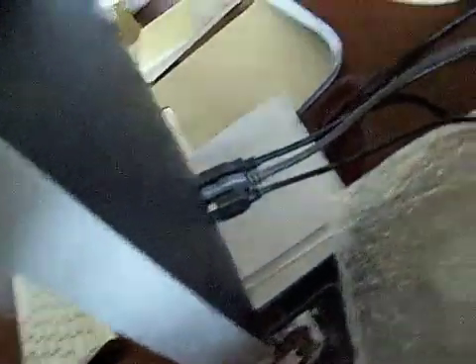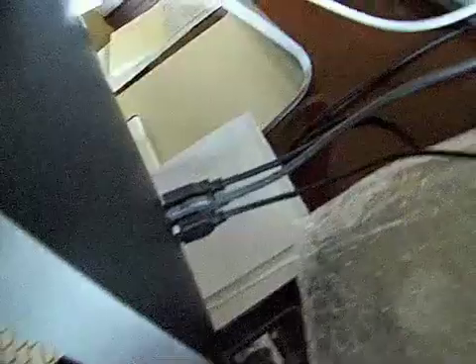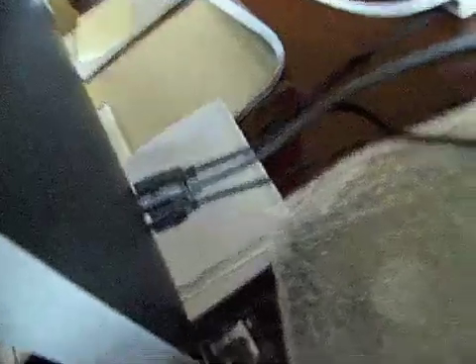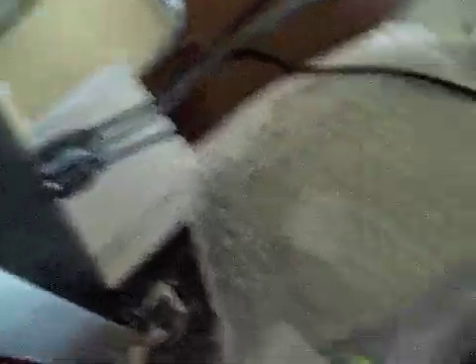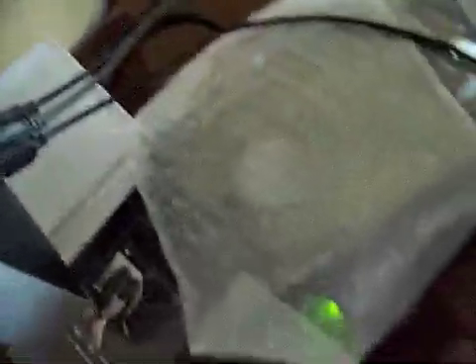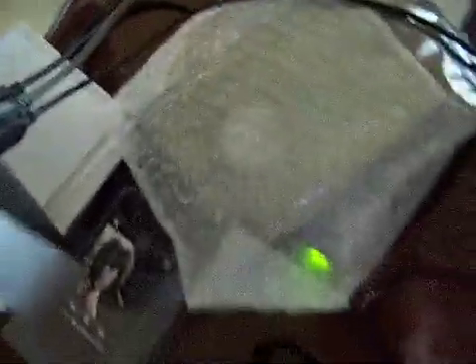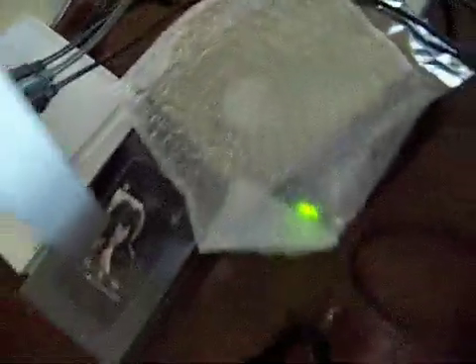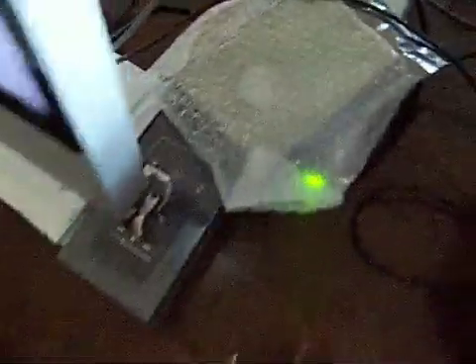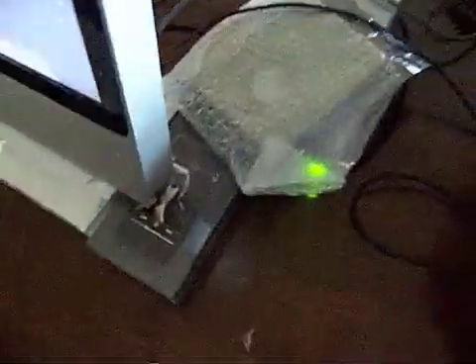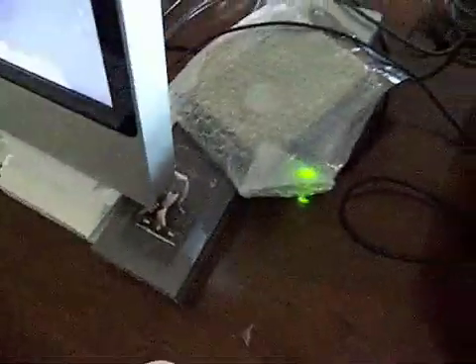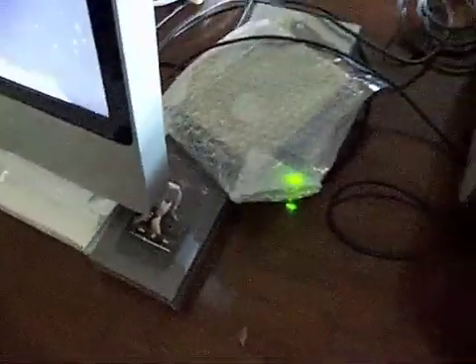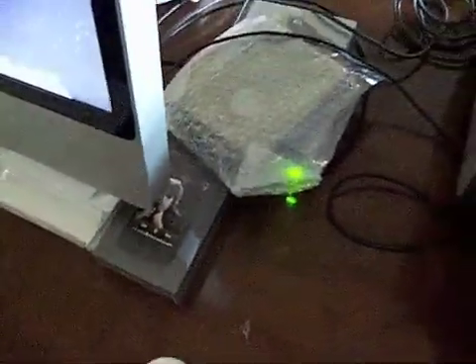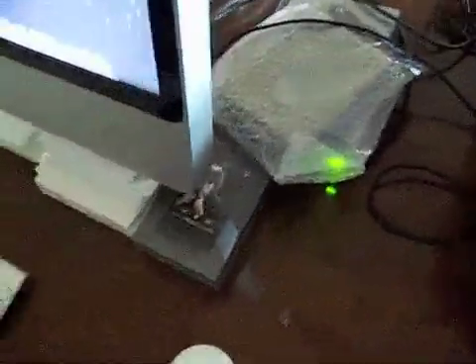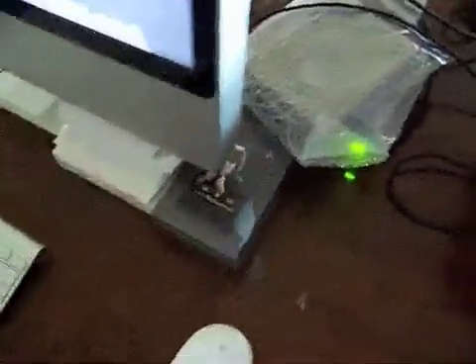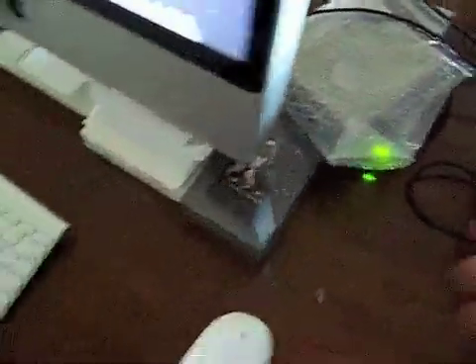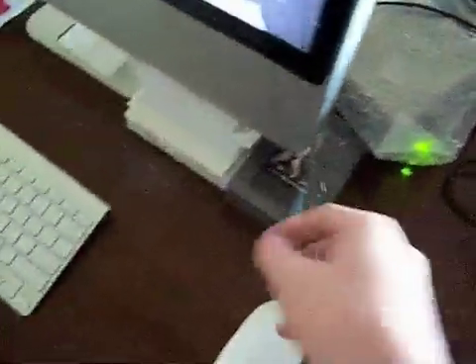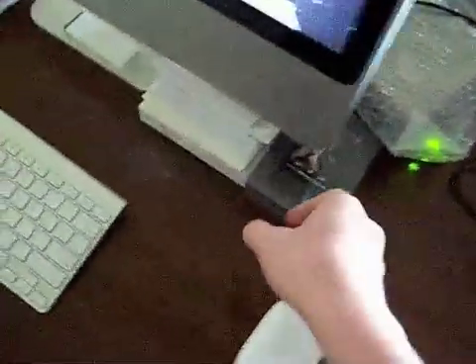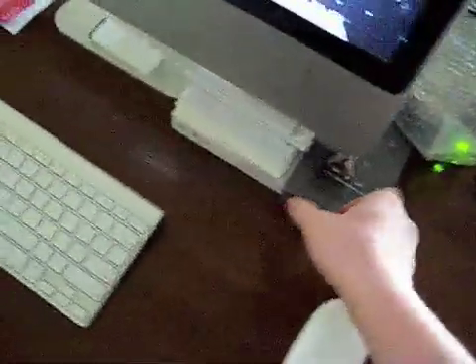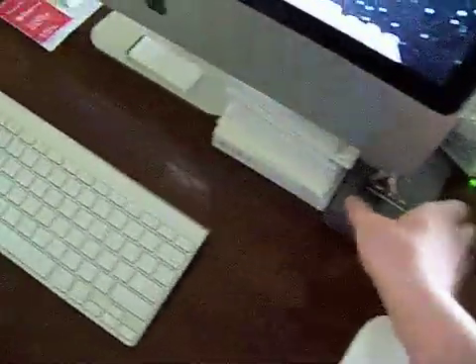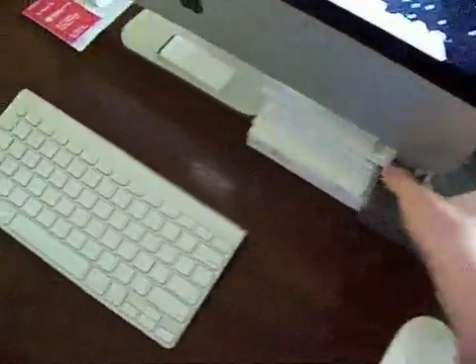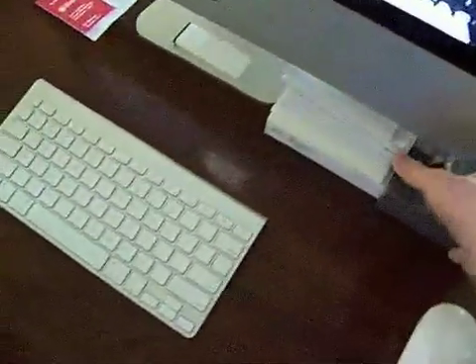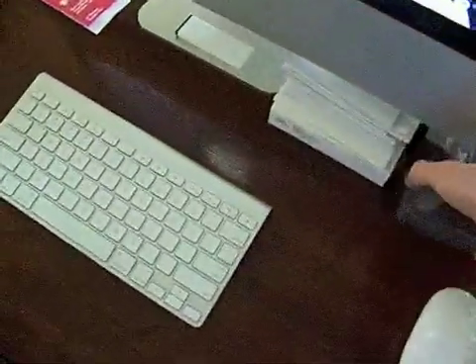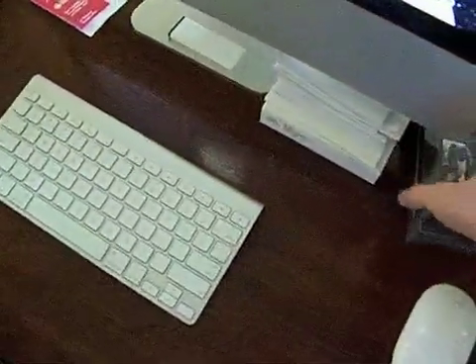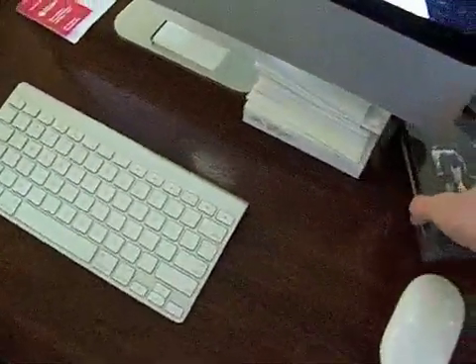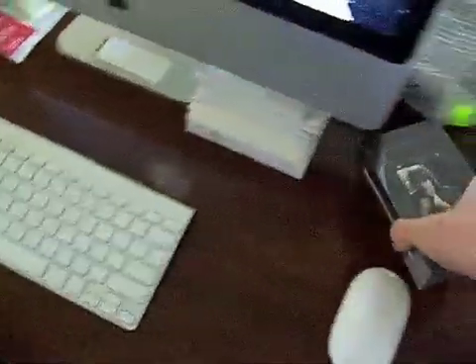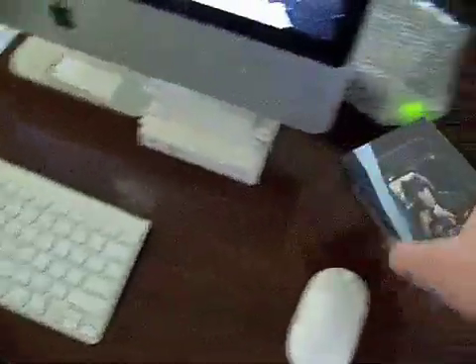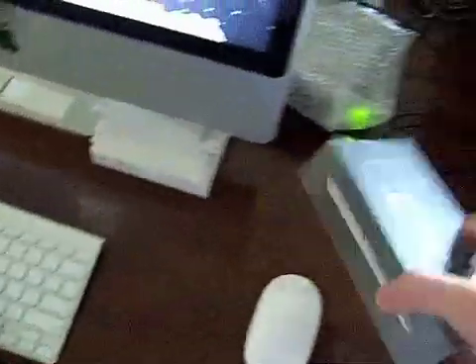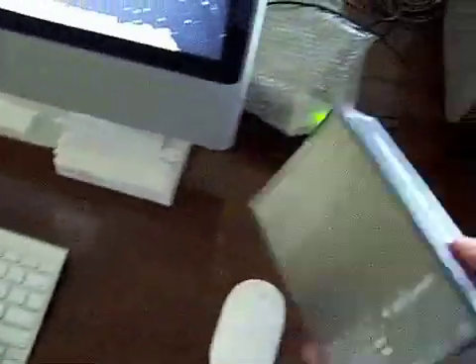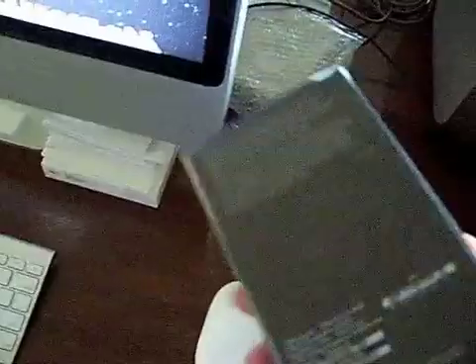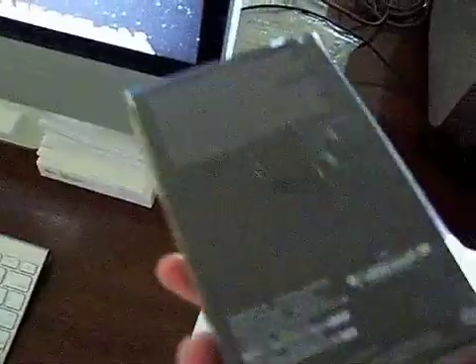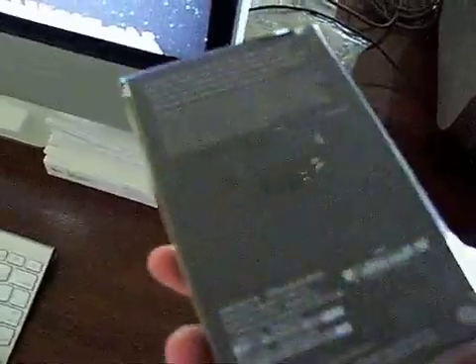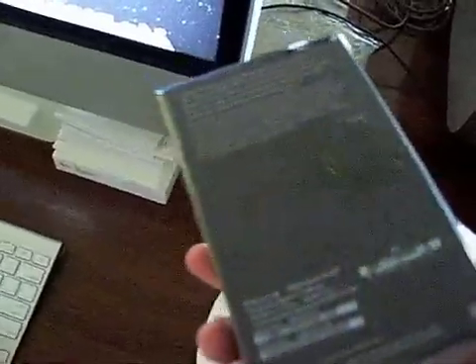We got the backup right there, and we got the free iPod Touch, so we're going to sell that one soon.